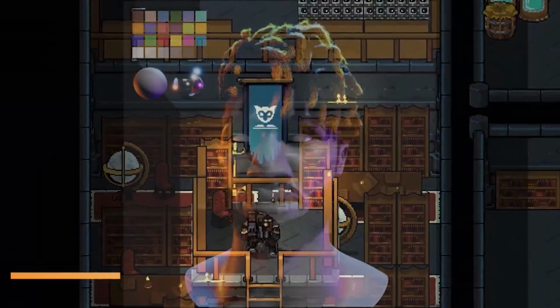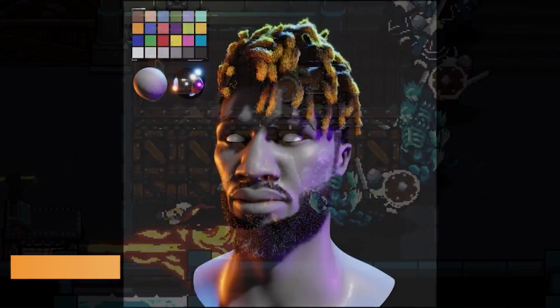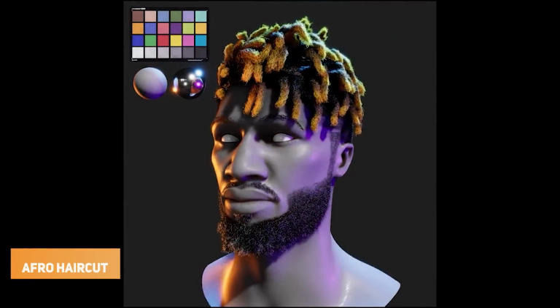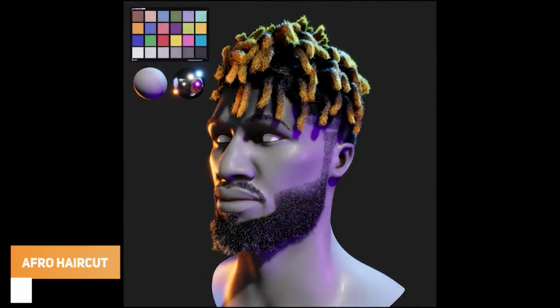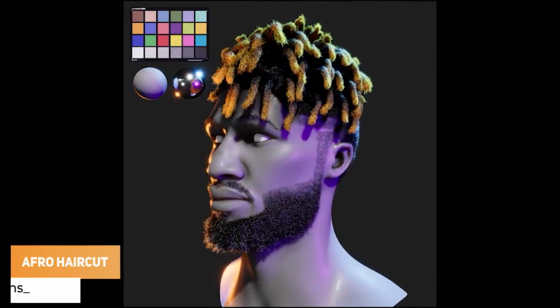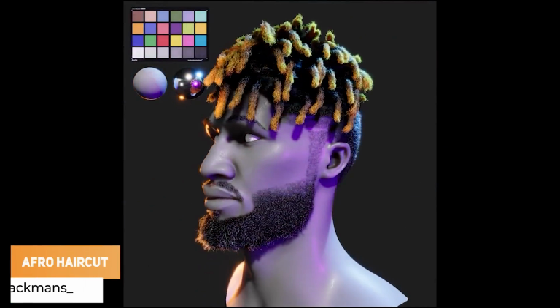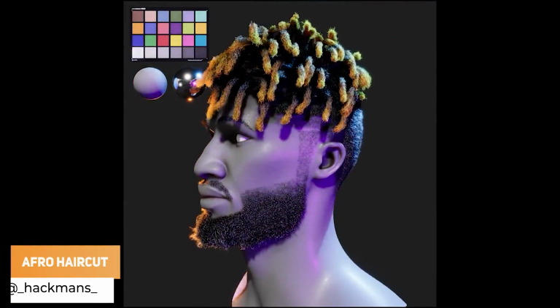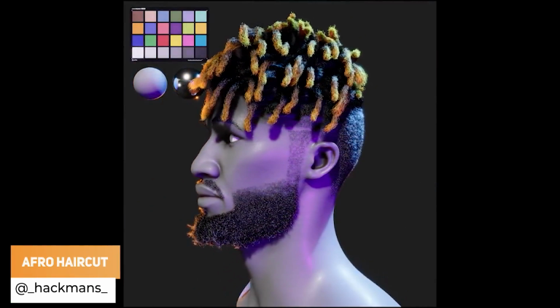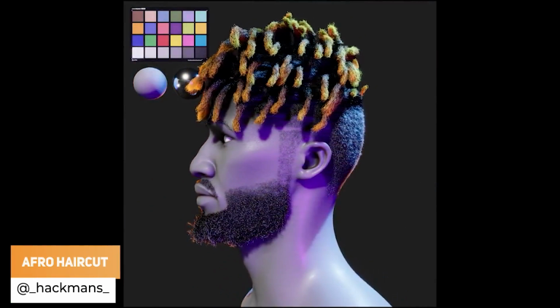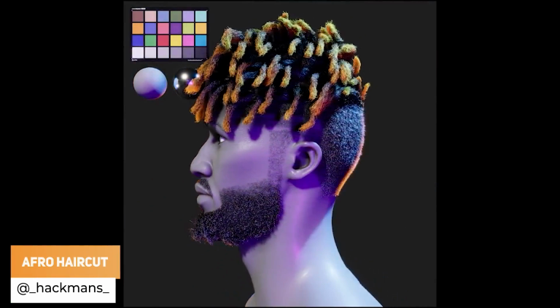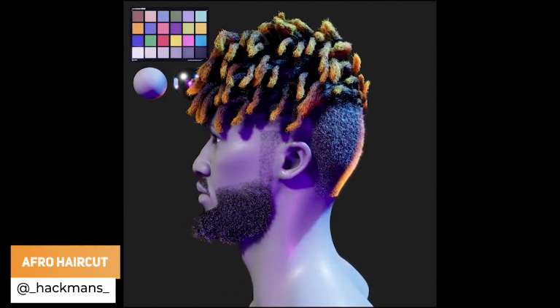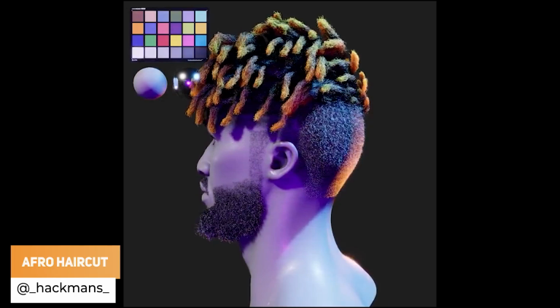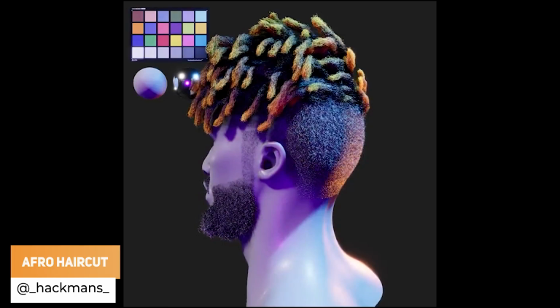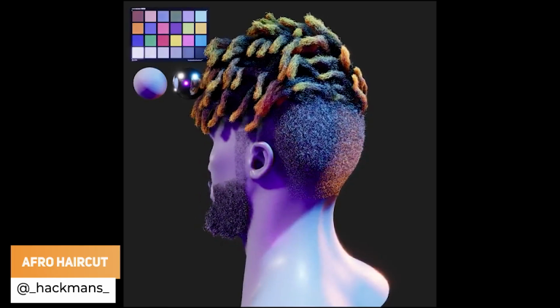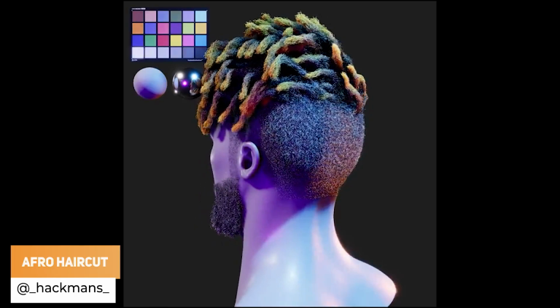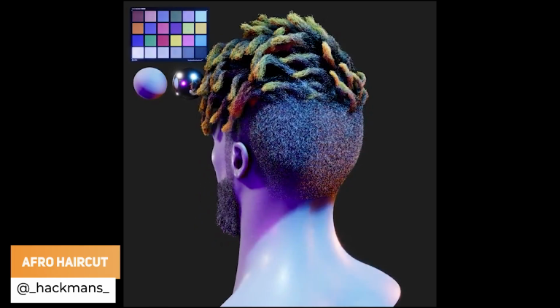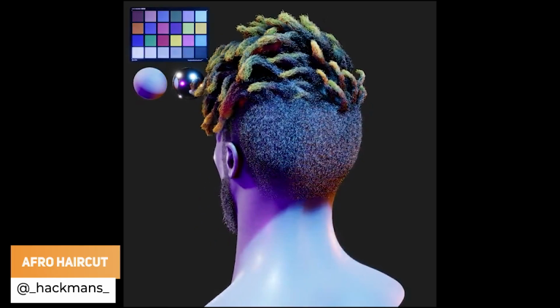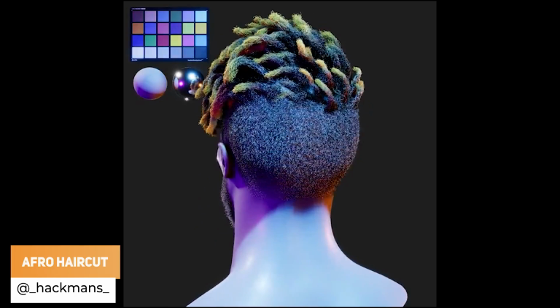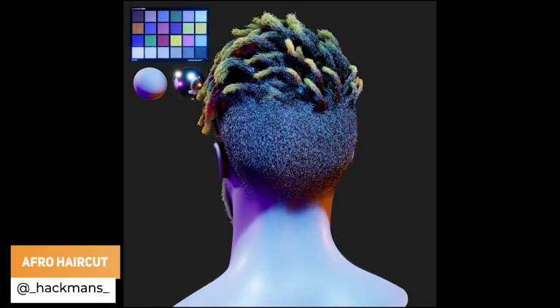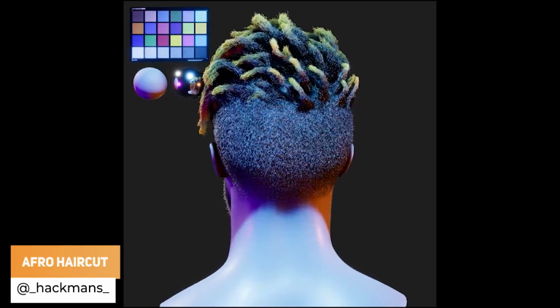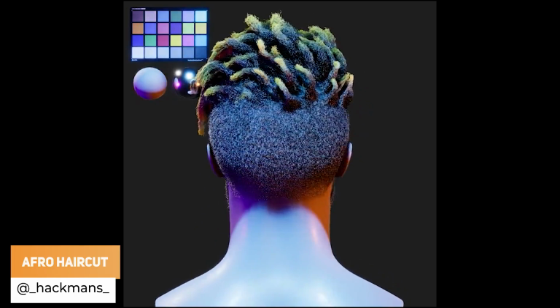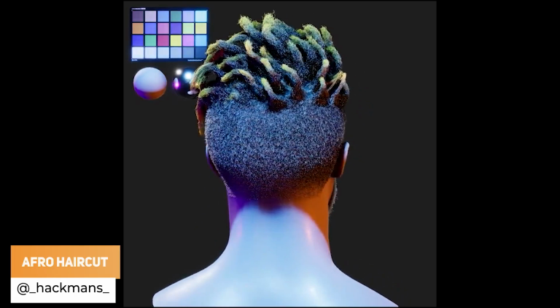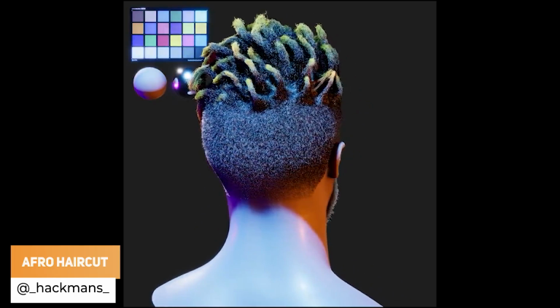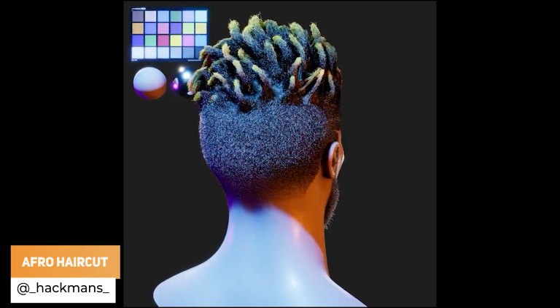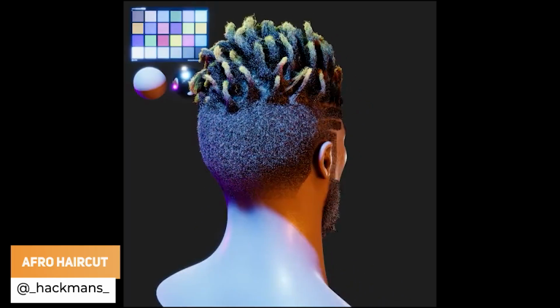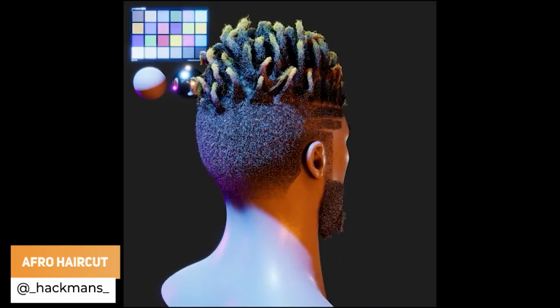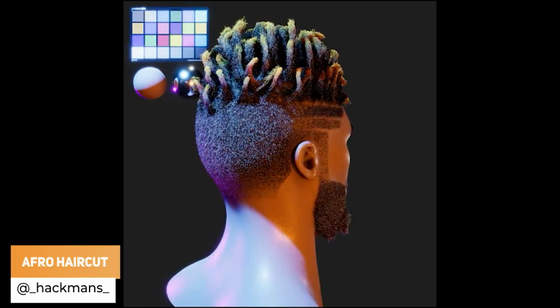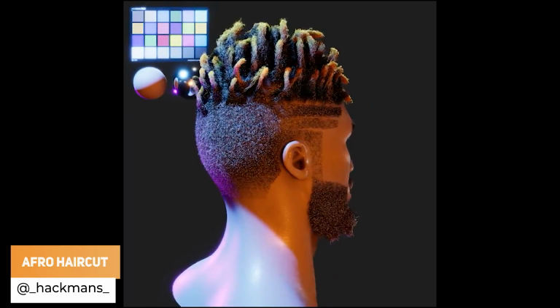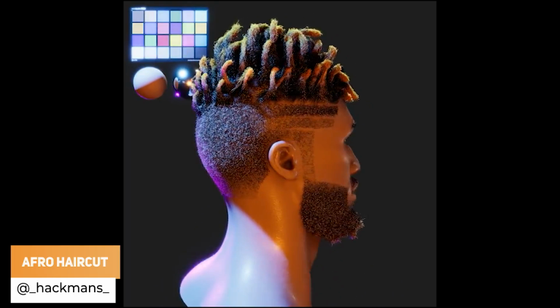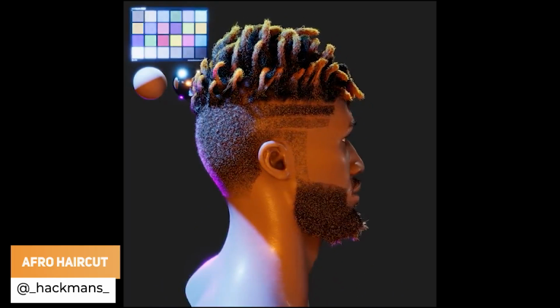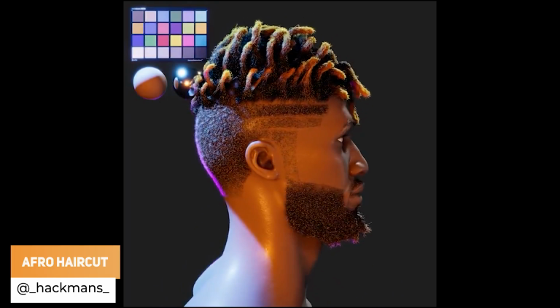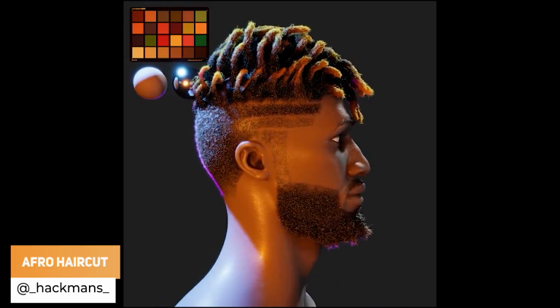Hackmans has got real-time afro hair, which was really really important for the short film that he's creating.